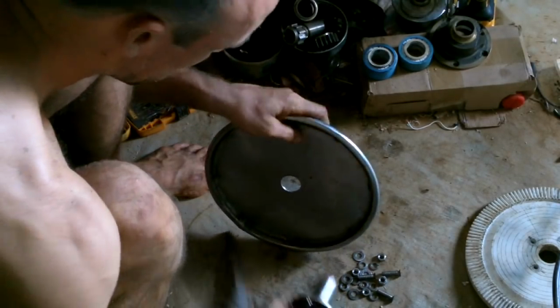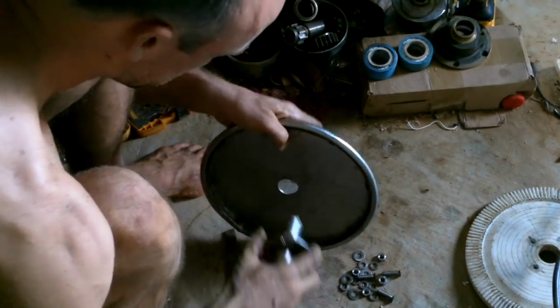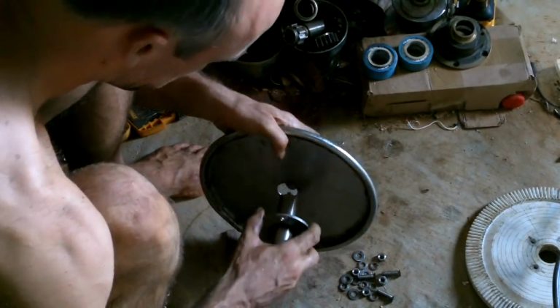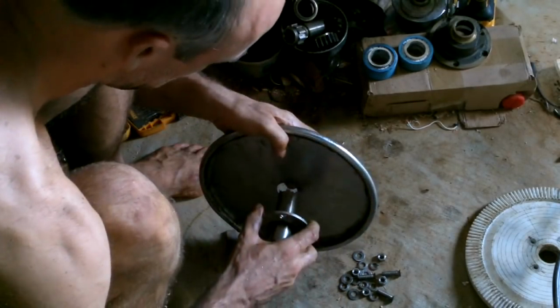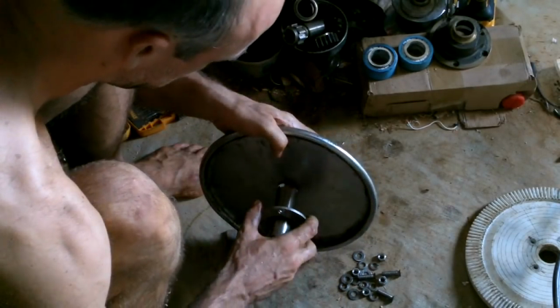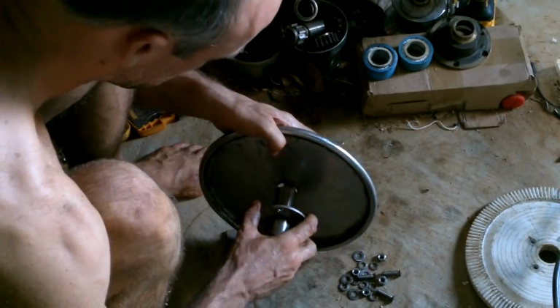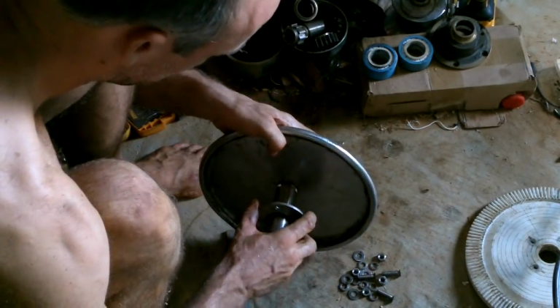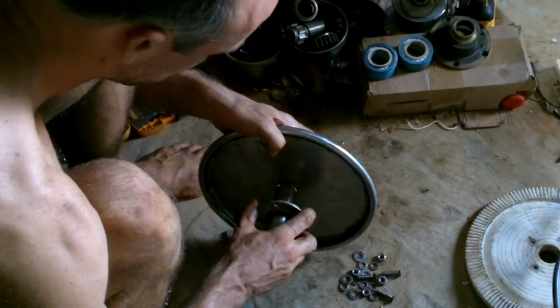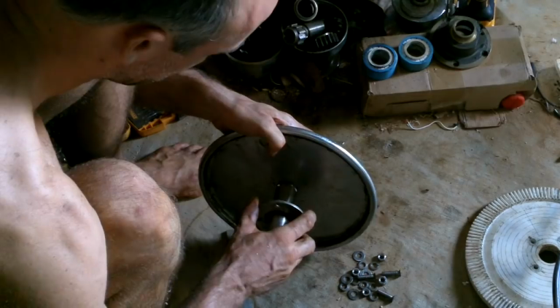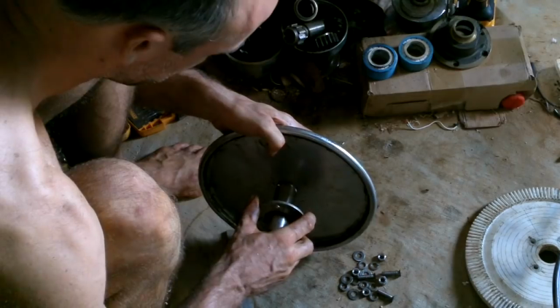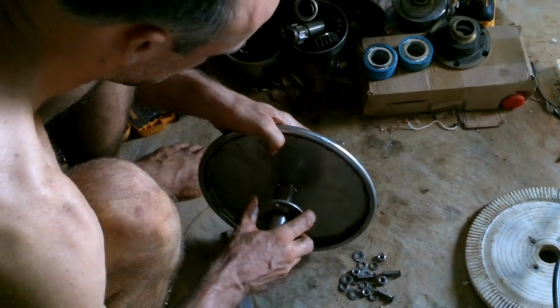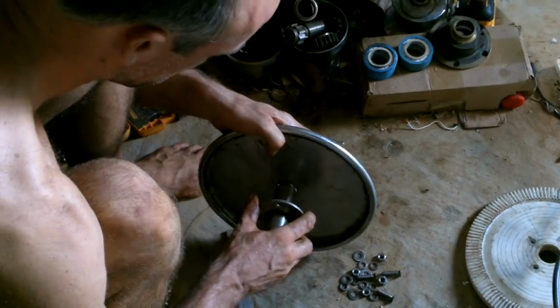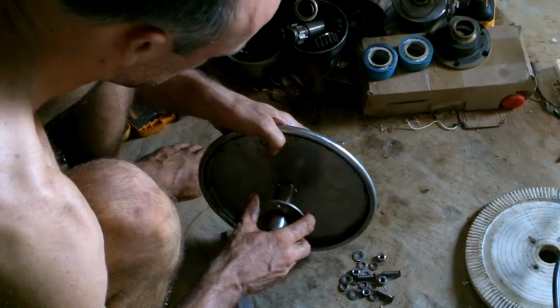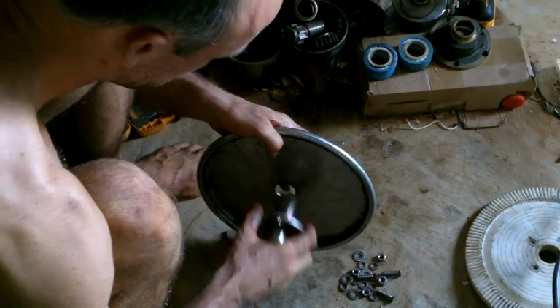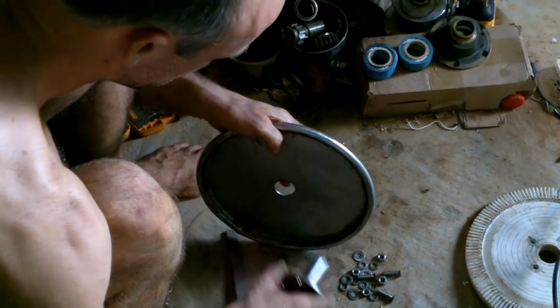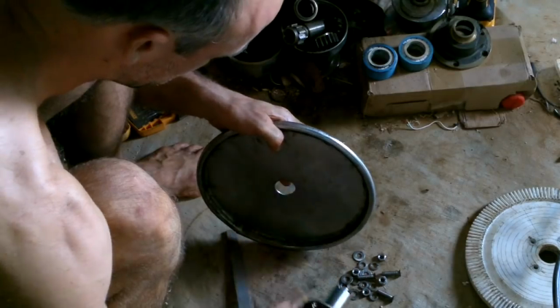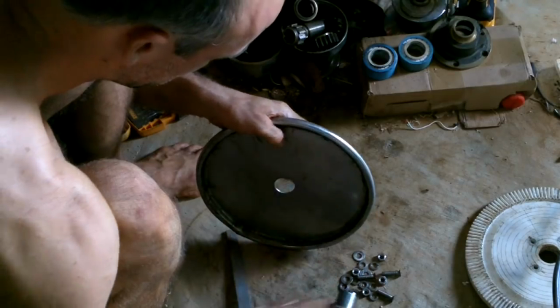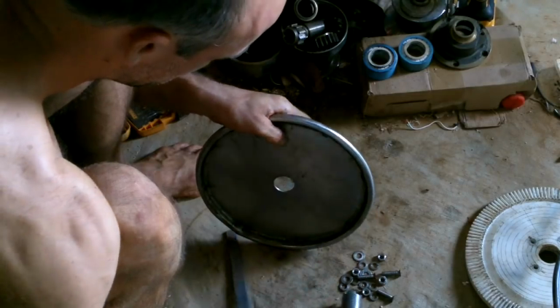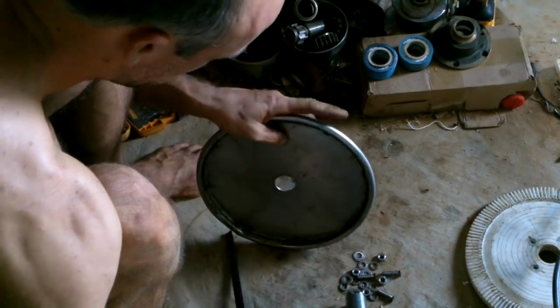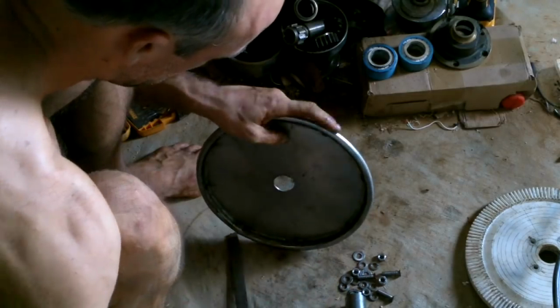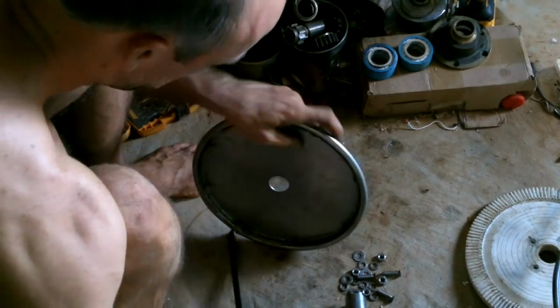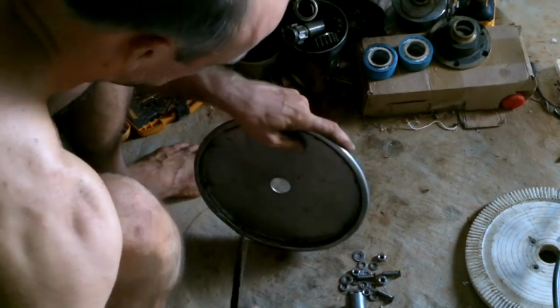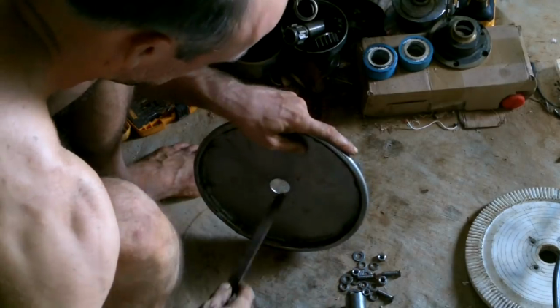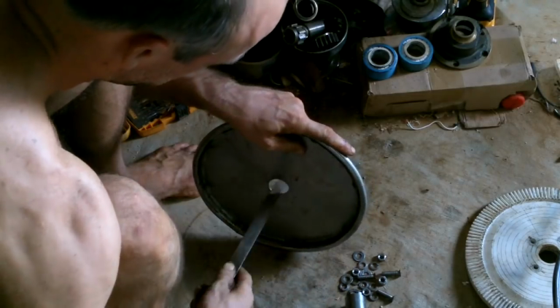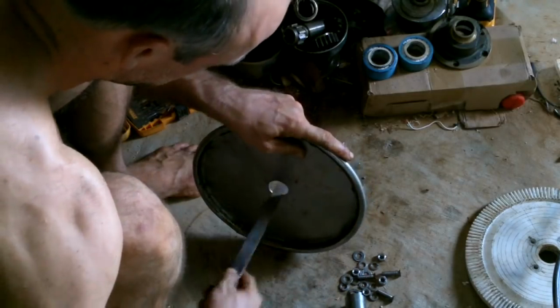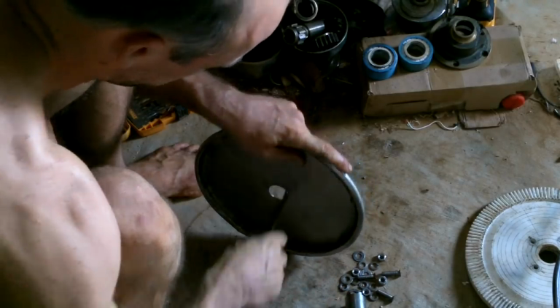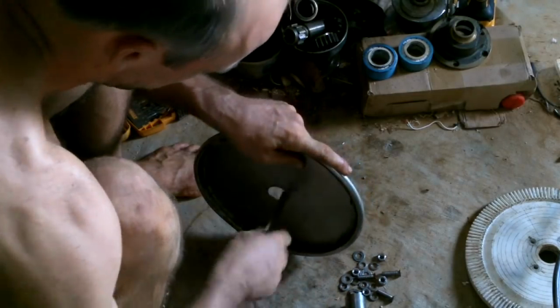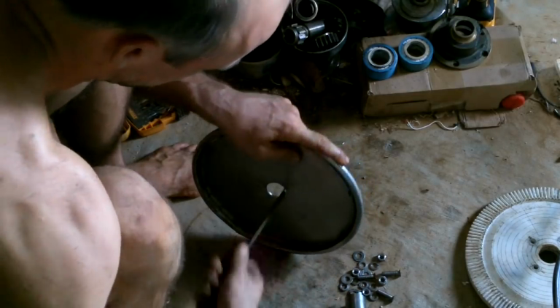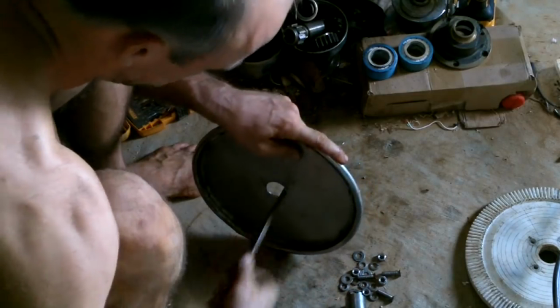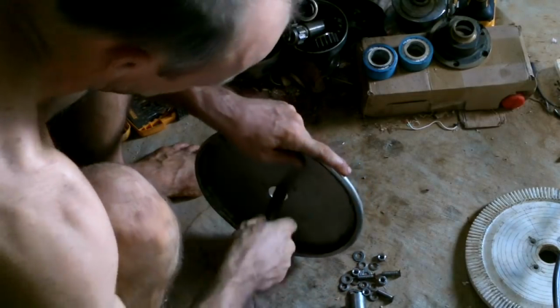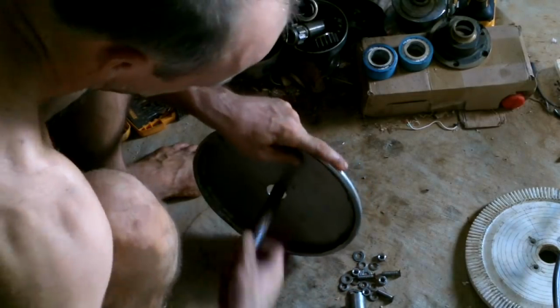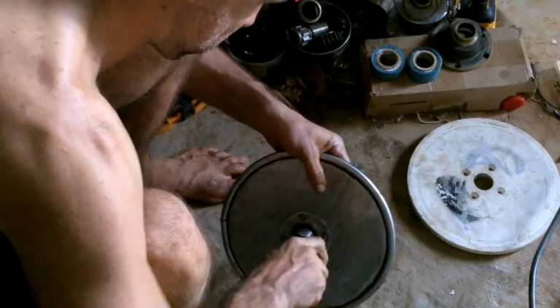I actually do want this to fit tight though, so it's good — but it doesn't fit.